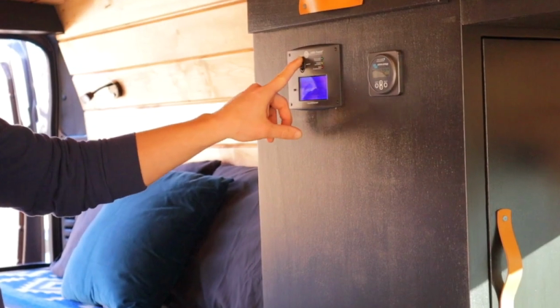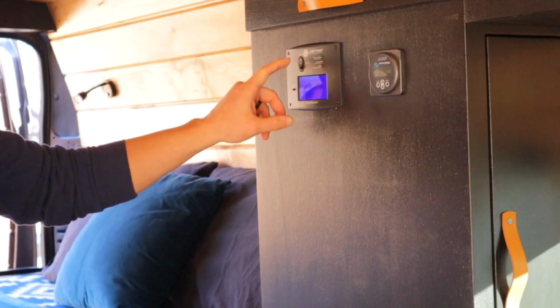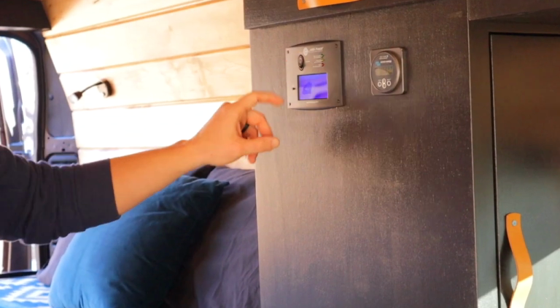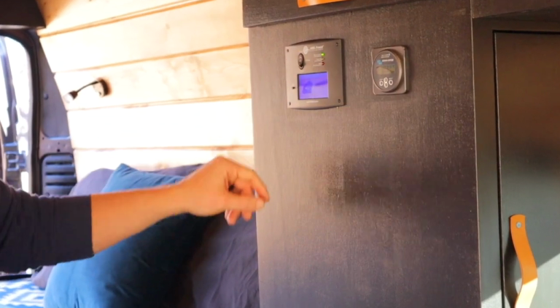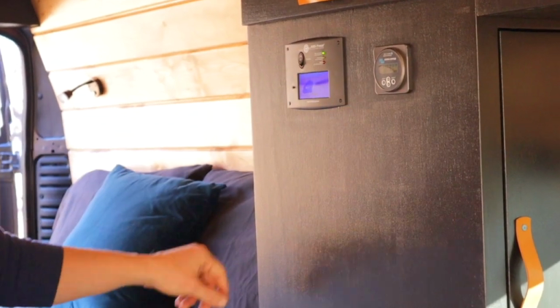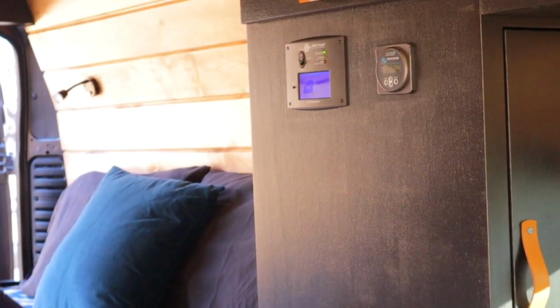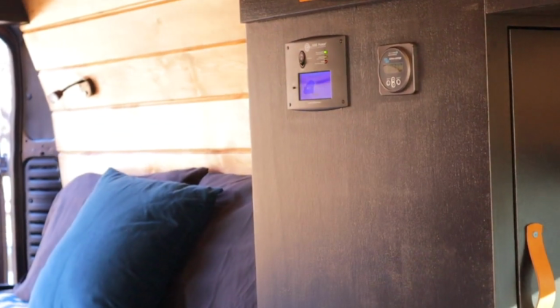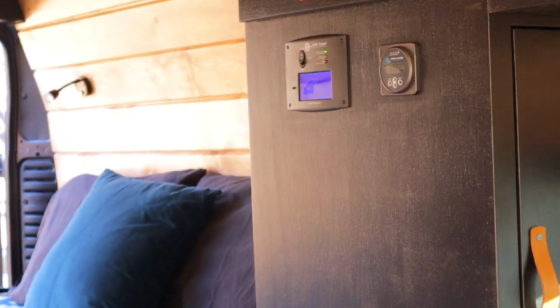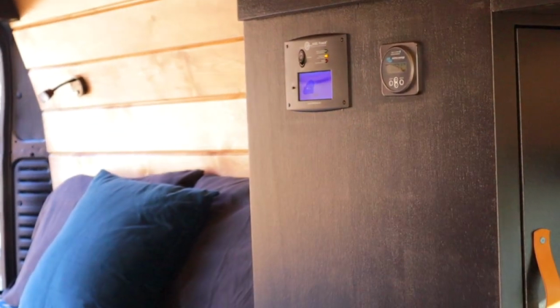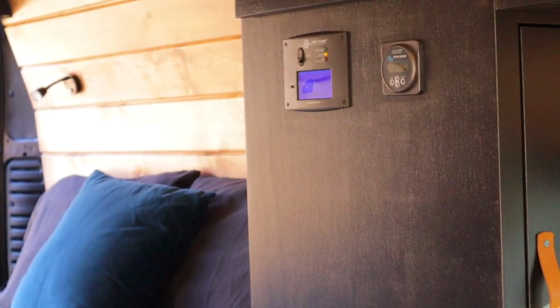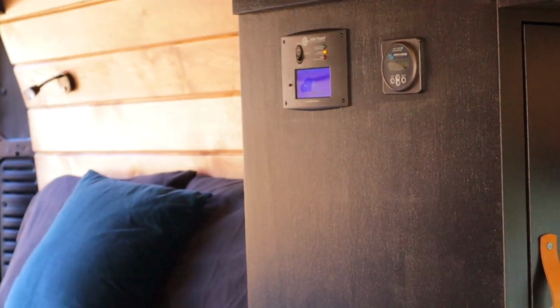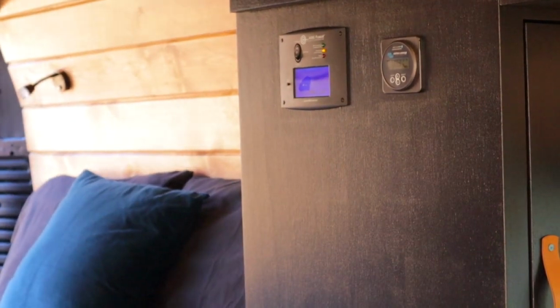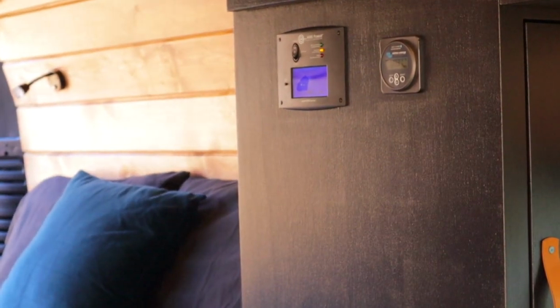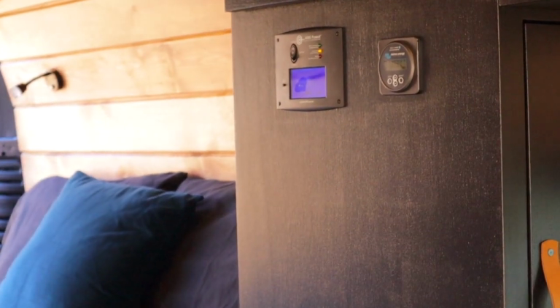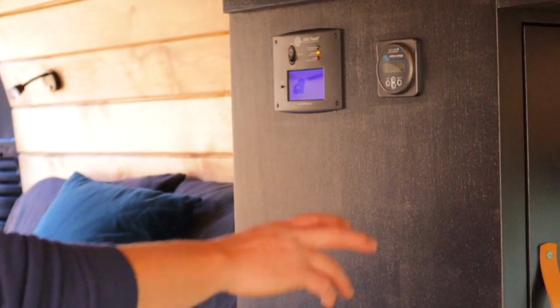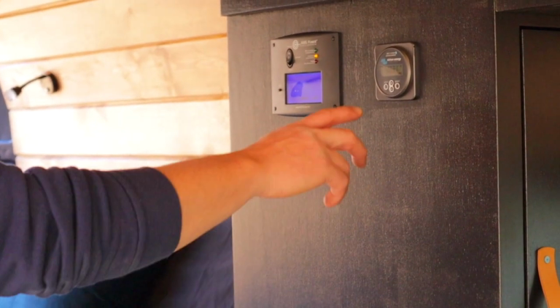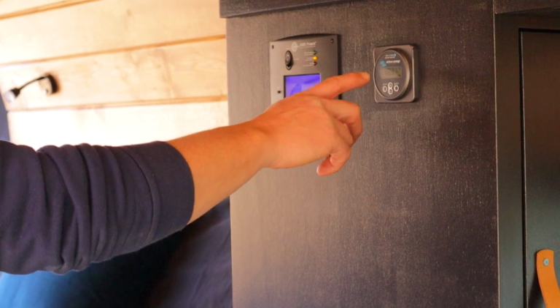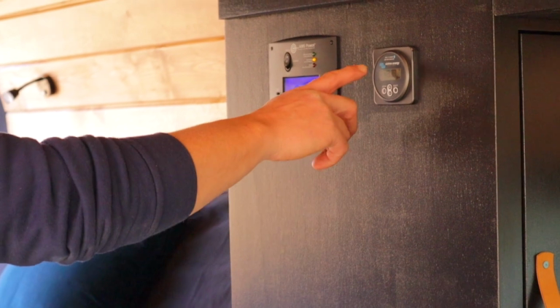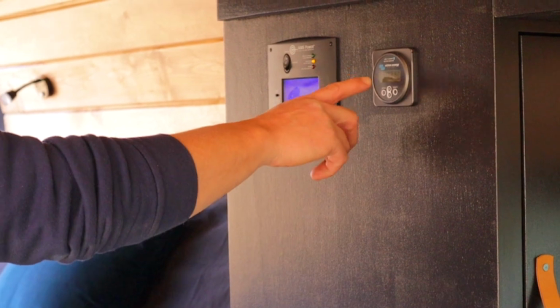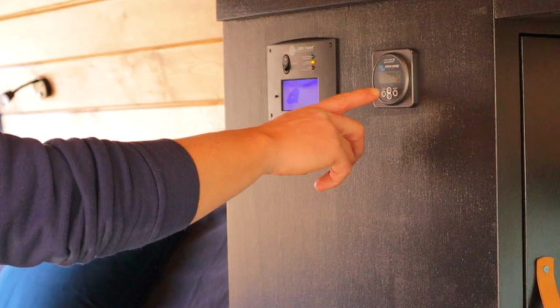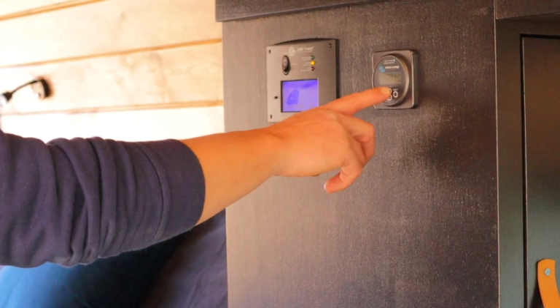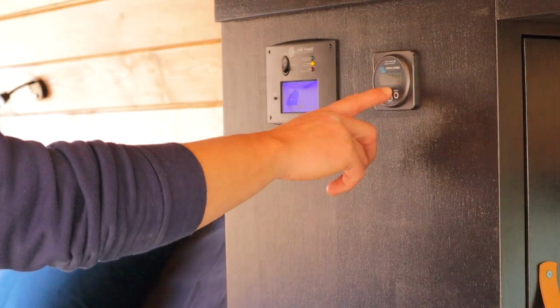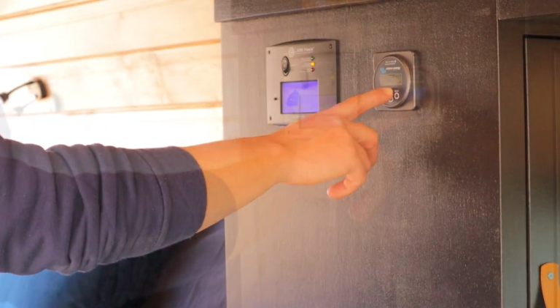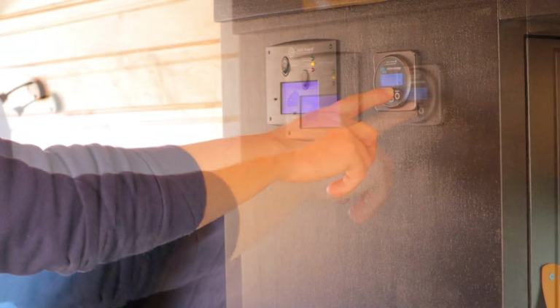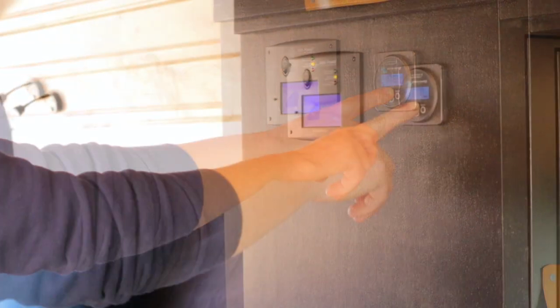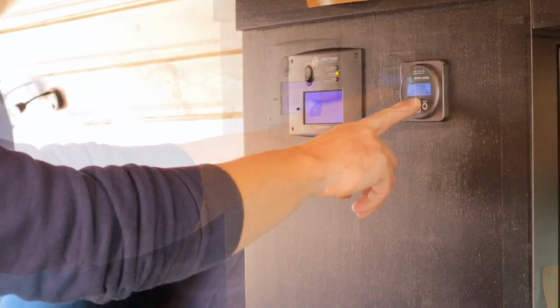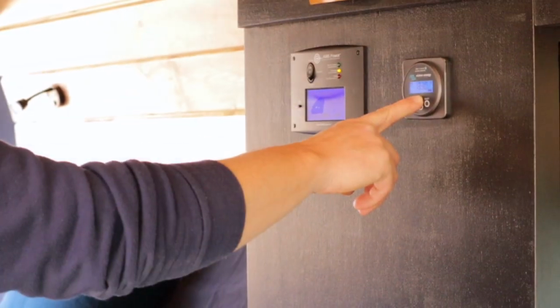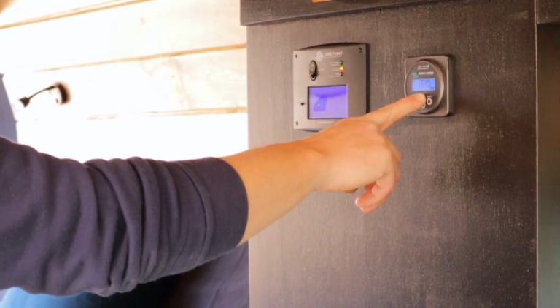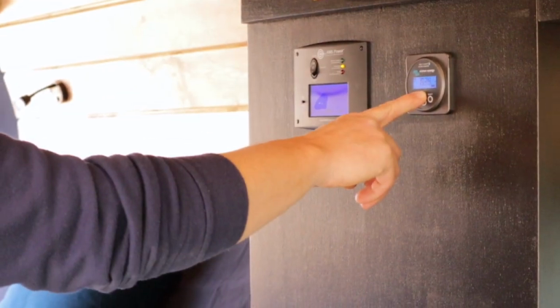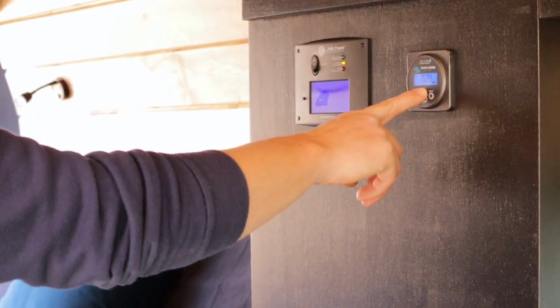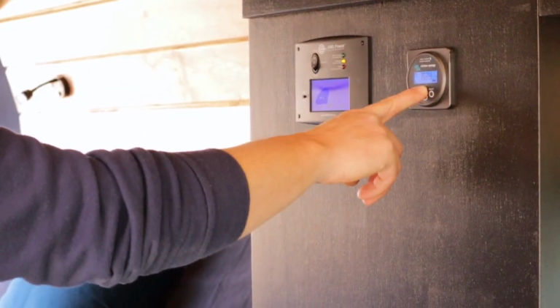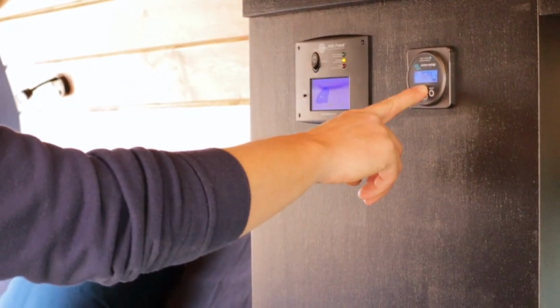The inverter controller is centrally located along with the battery monitor, so you can easily see the status of everything in the van.